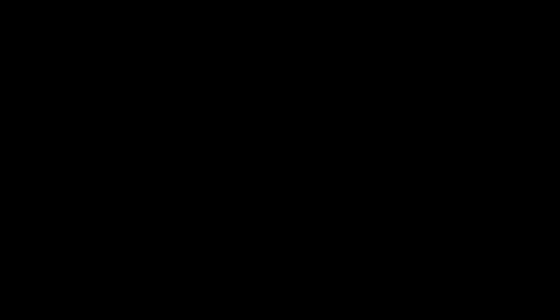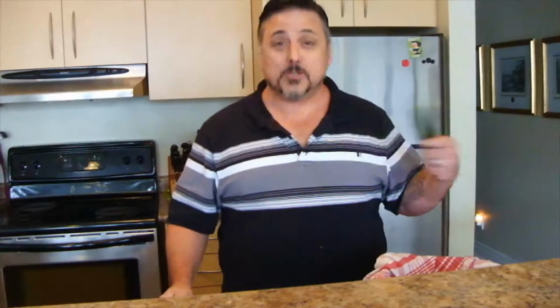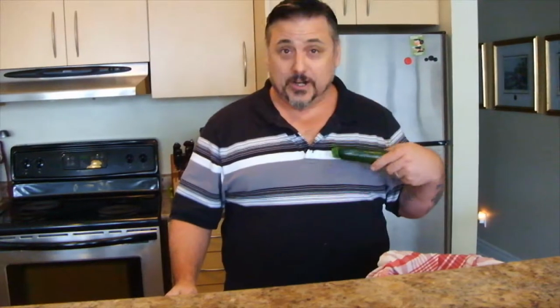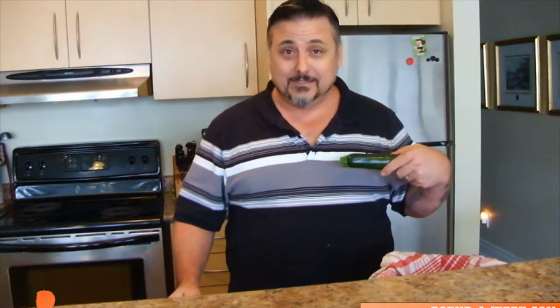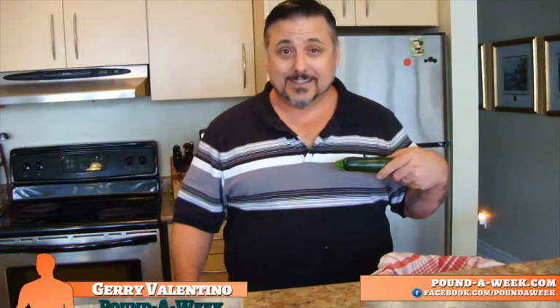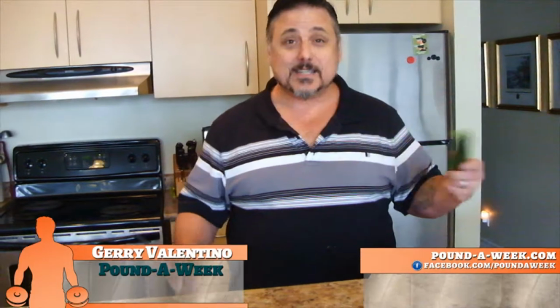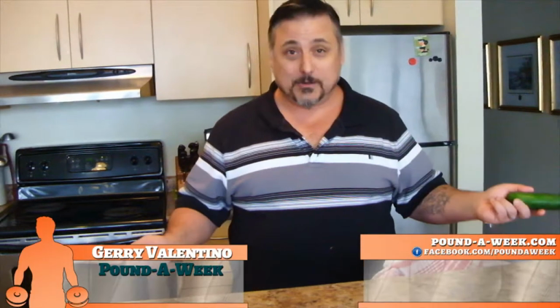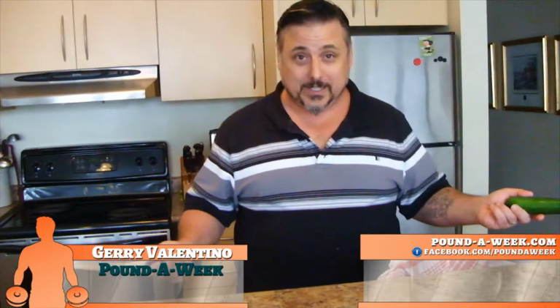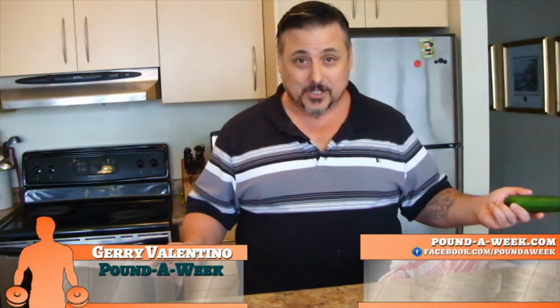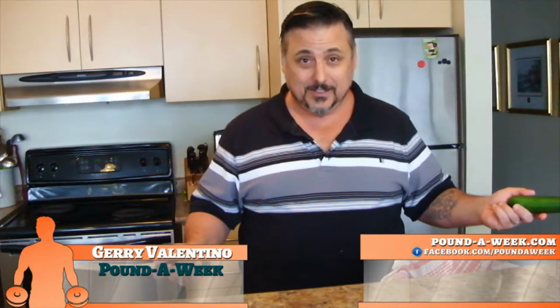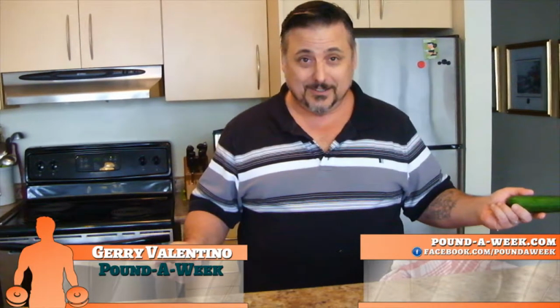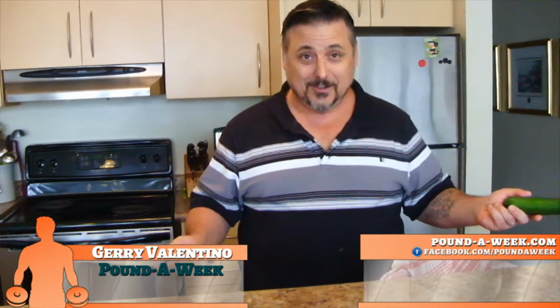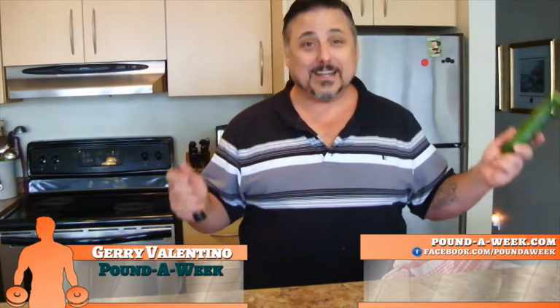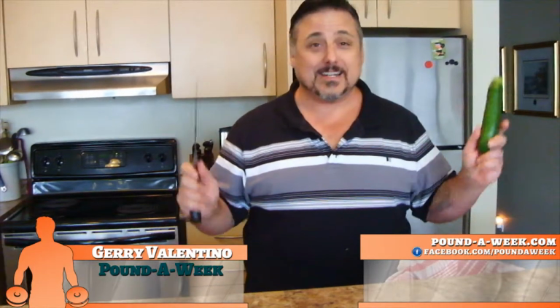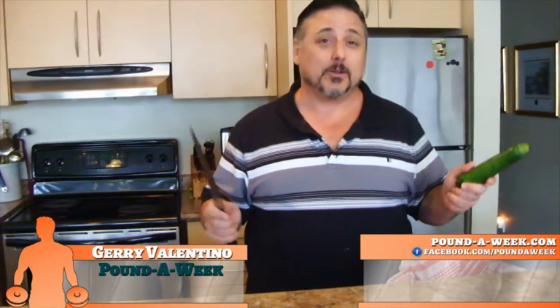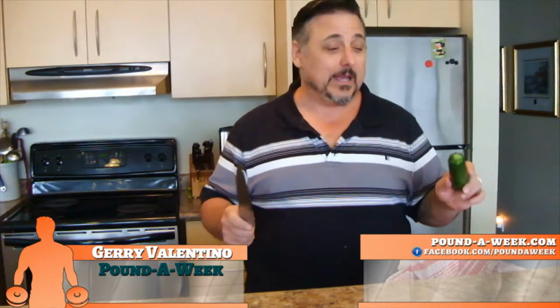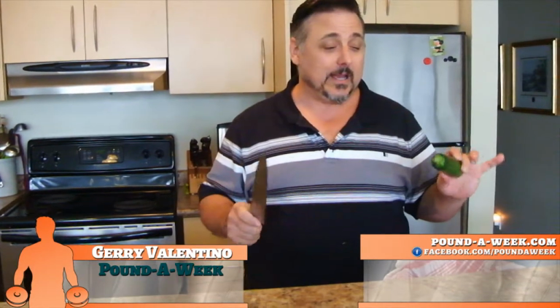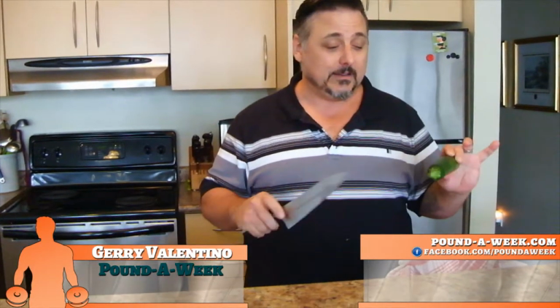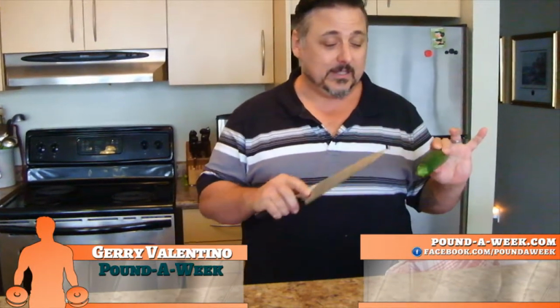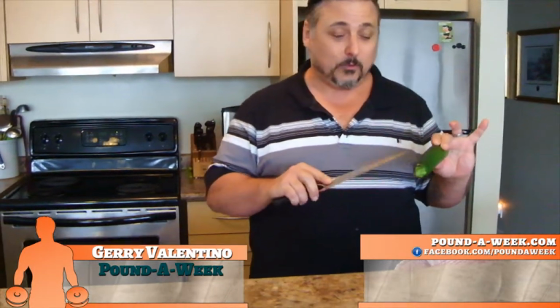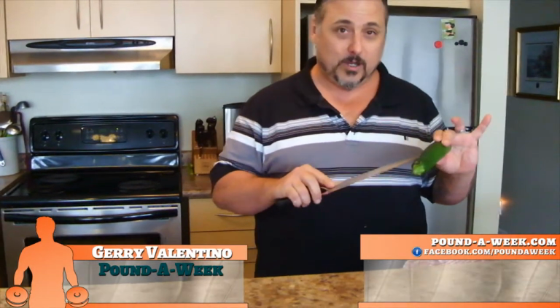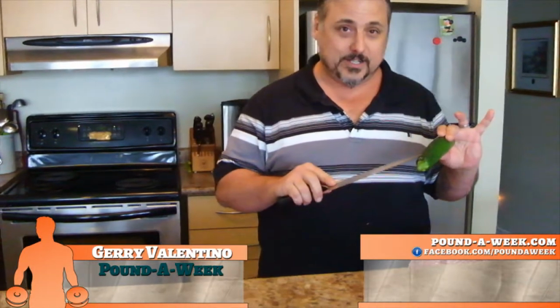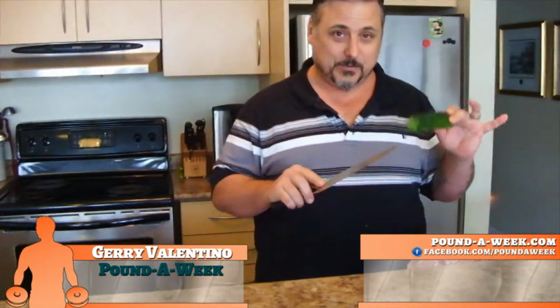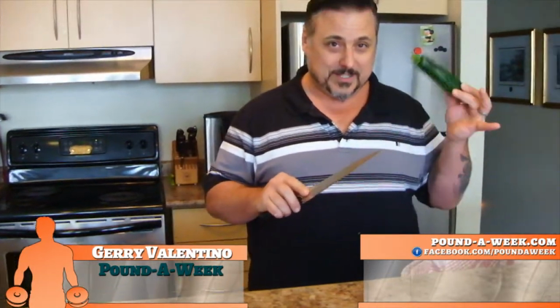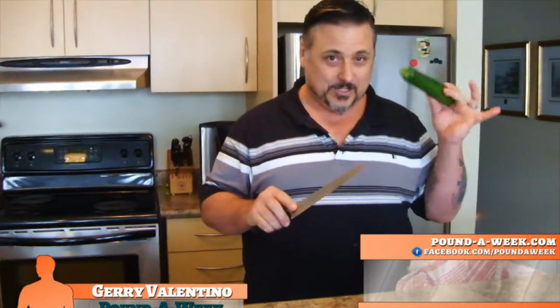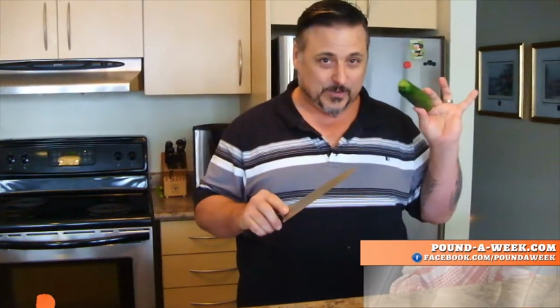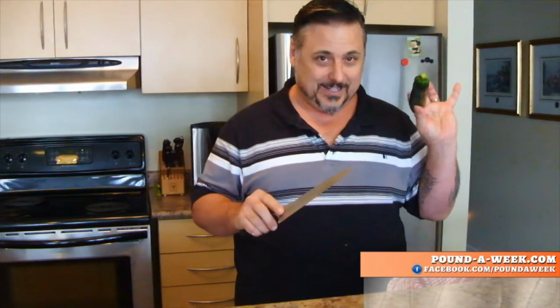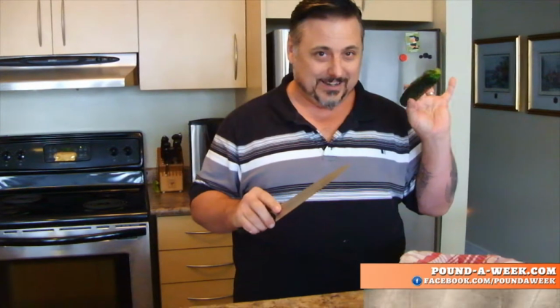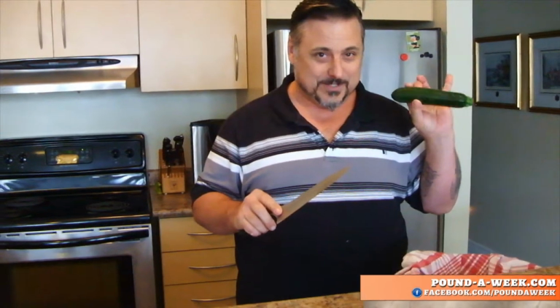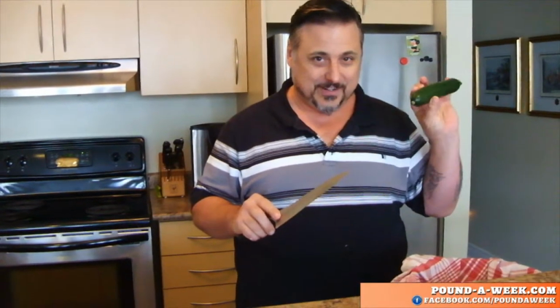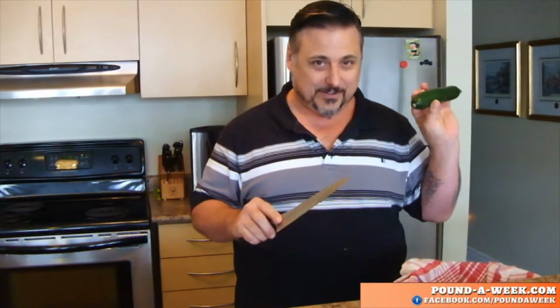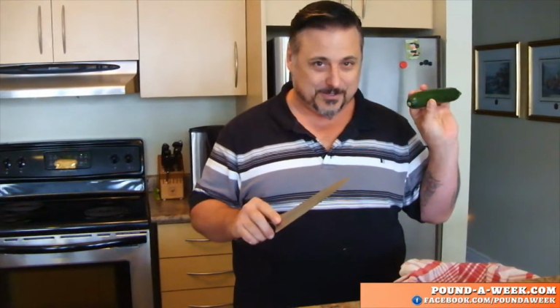I'm Gerry, this is the Pound of Wheat Kitchen, and today we're going to make a lovely little raw dish with zucchini — everyone's favorite vegetable.